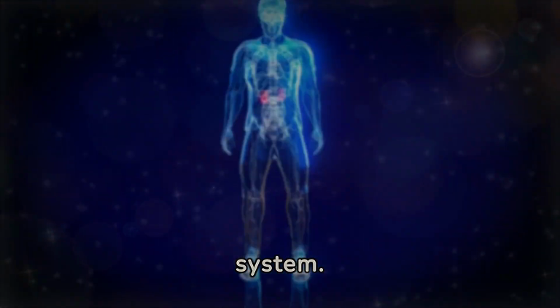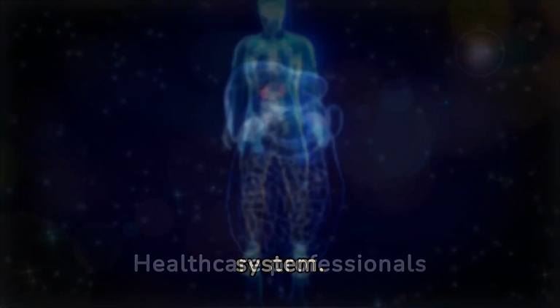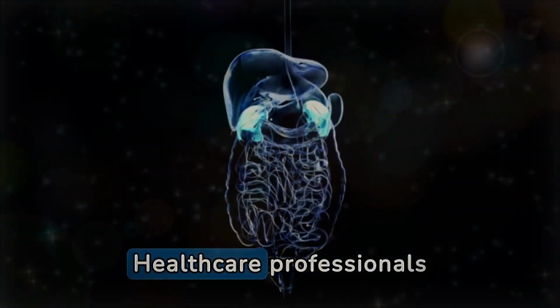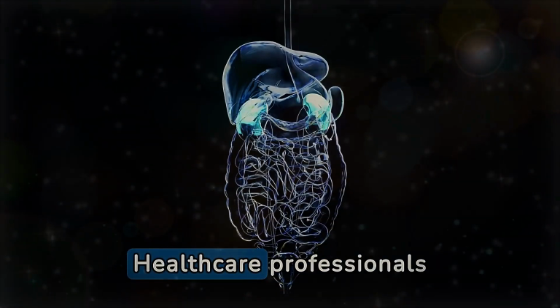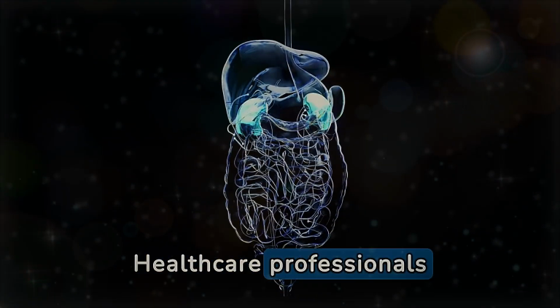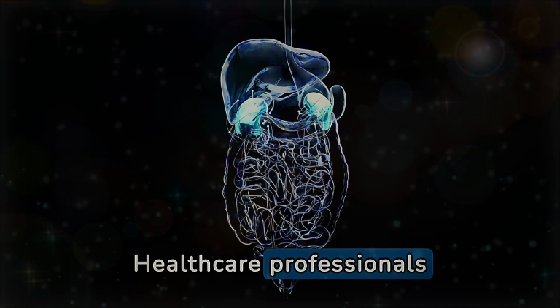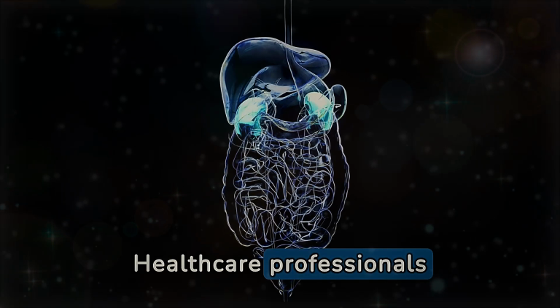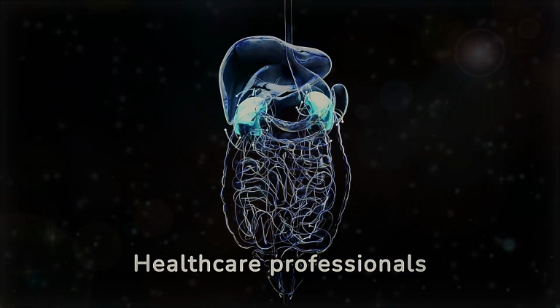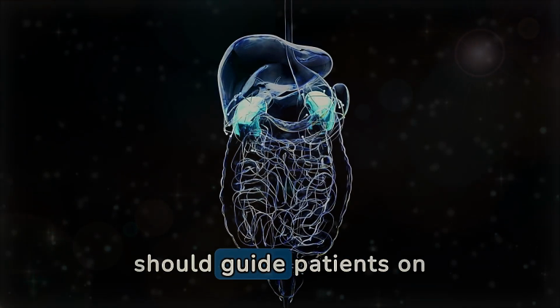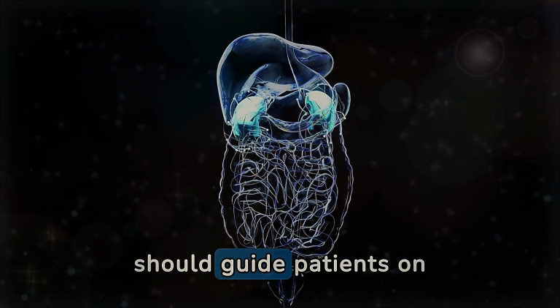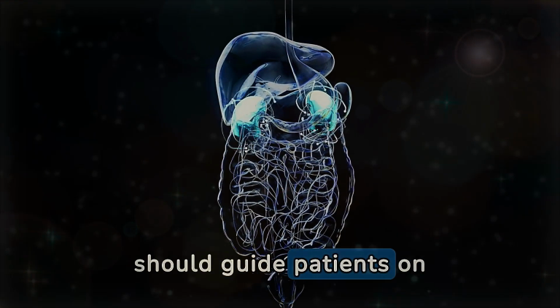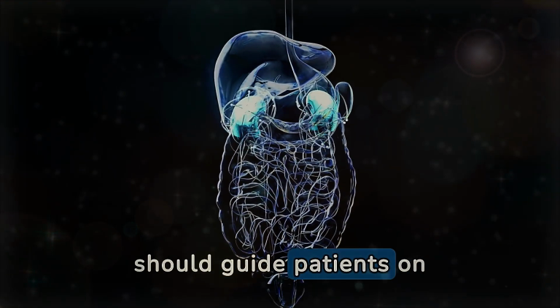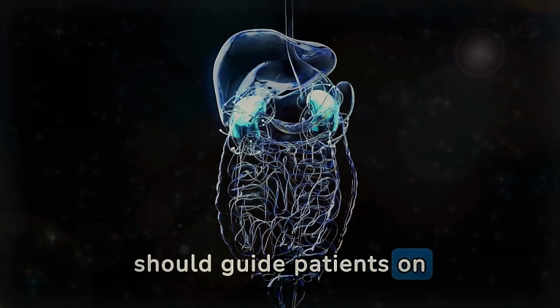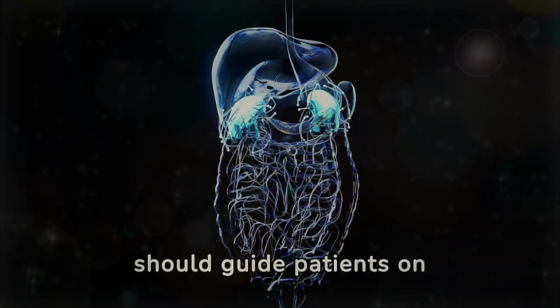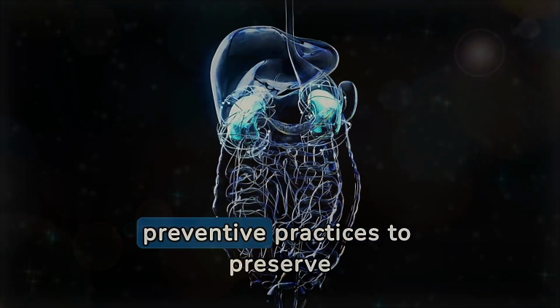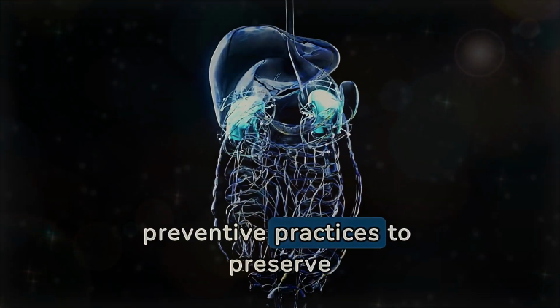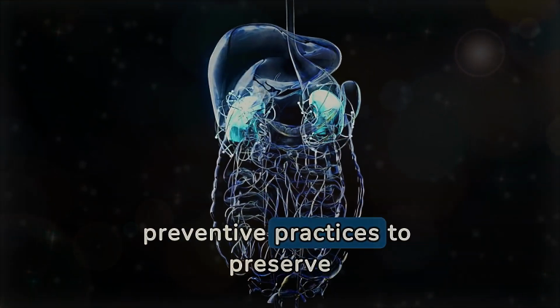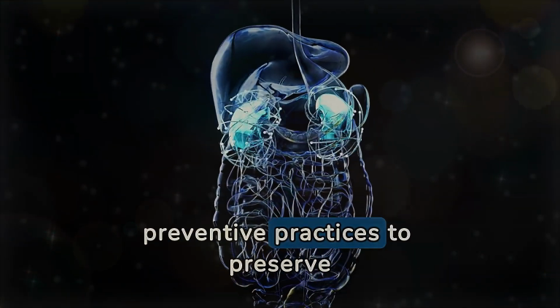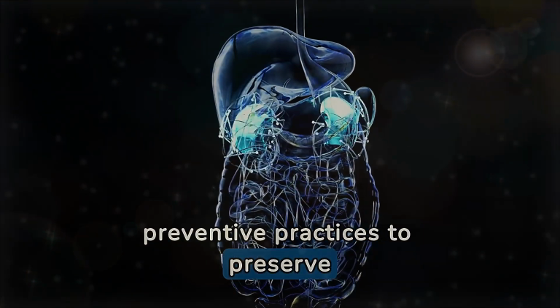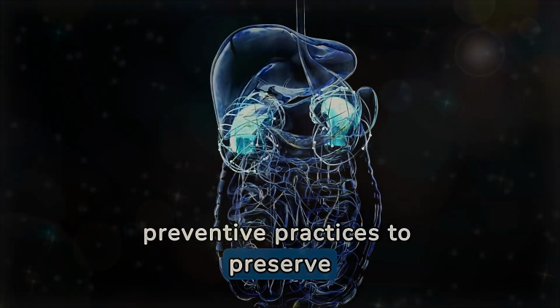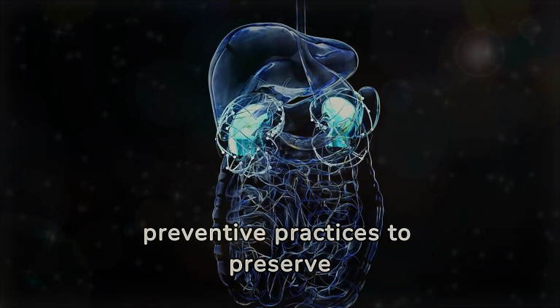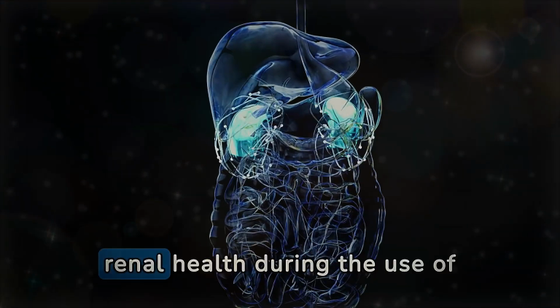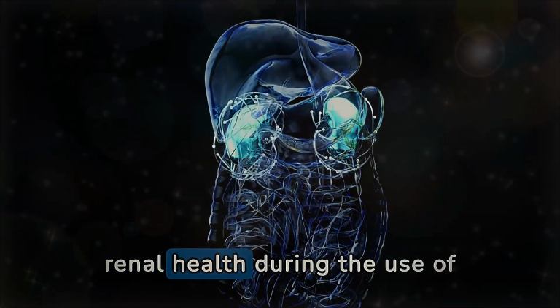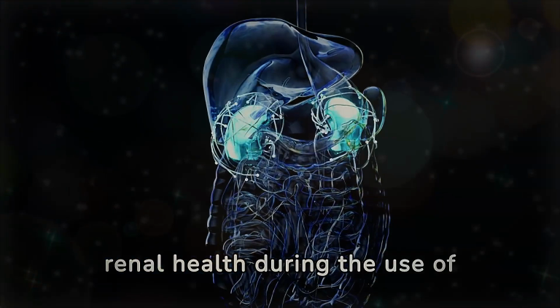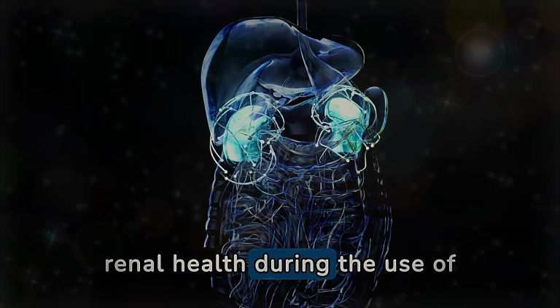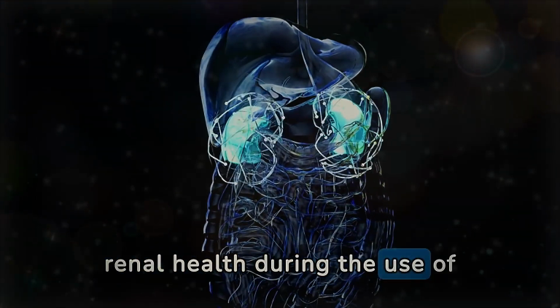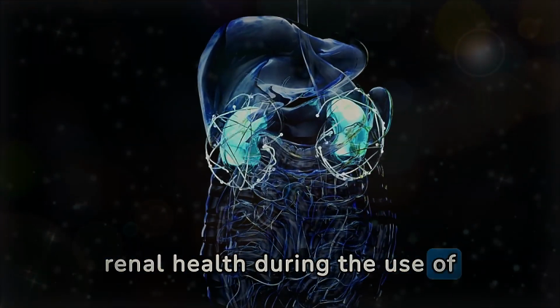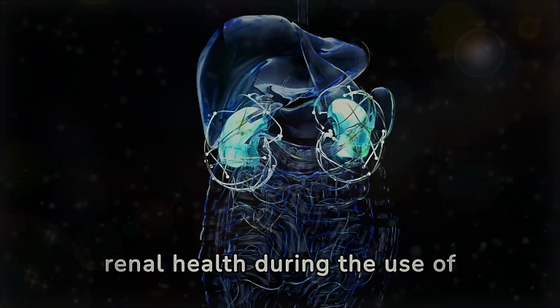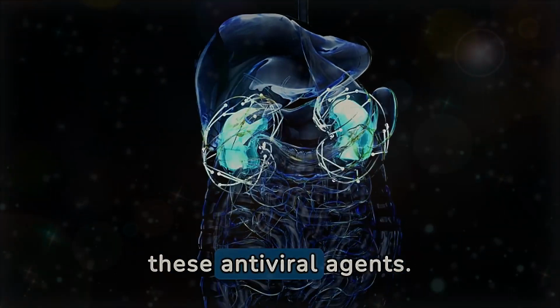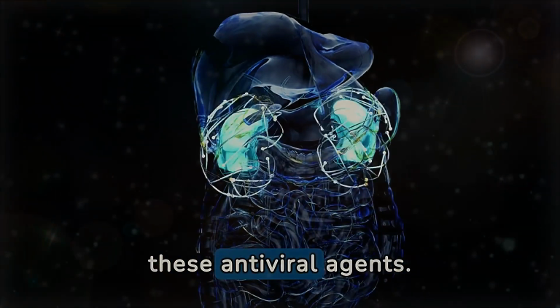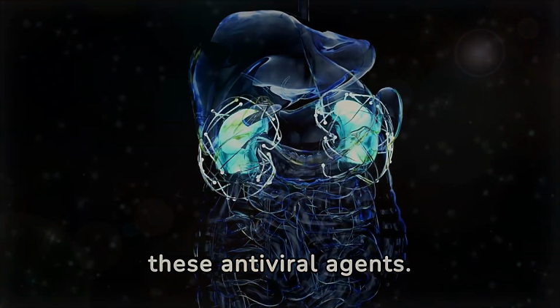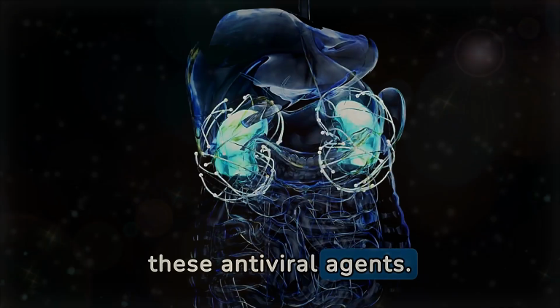Healthcare professionals should guide patients on preventive practices to preserve renal health during the use of these antiviral agents.